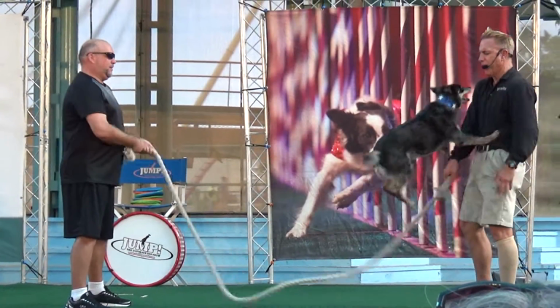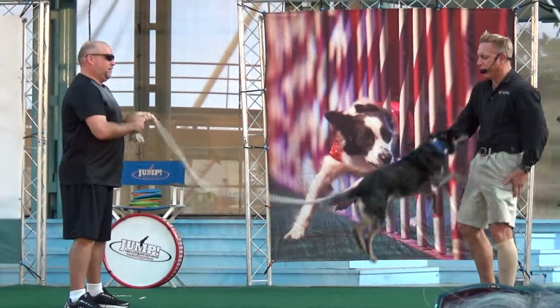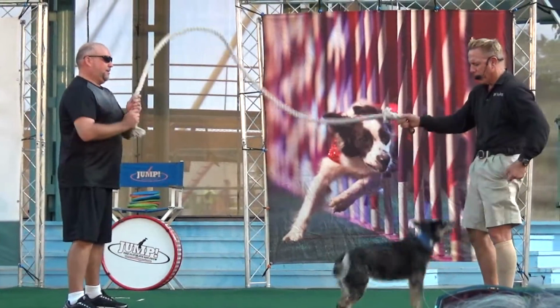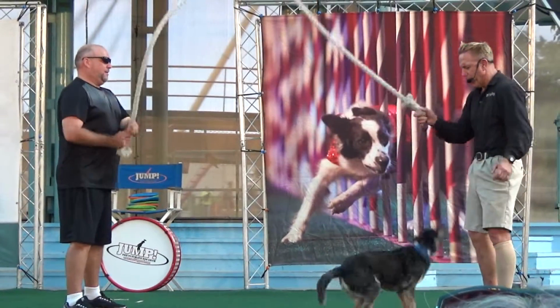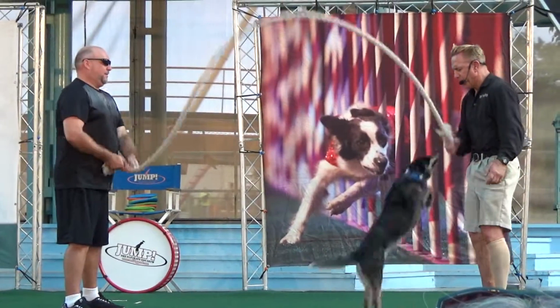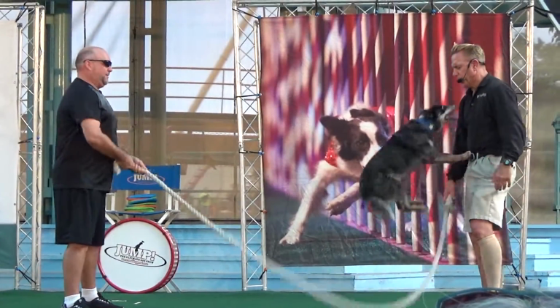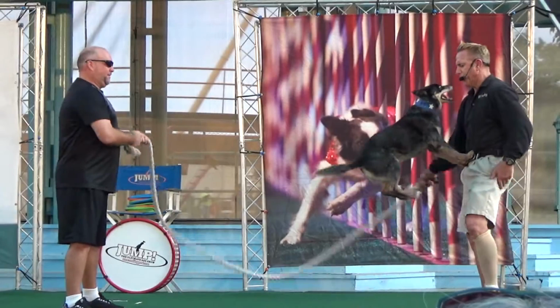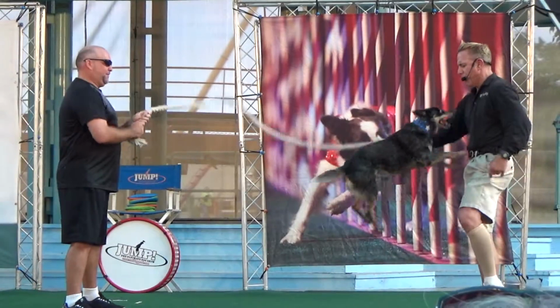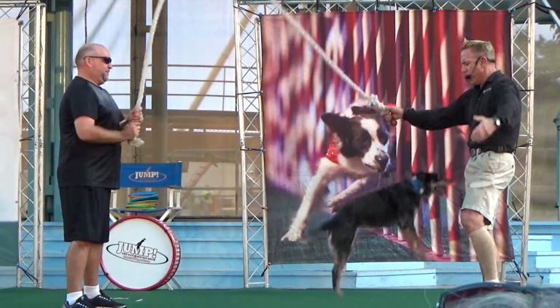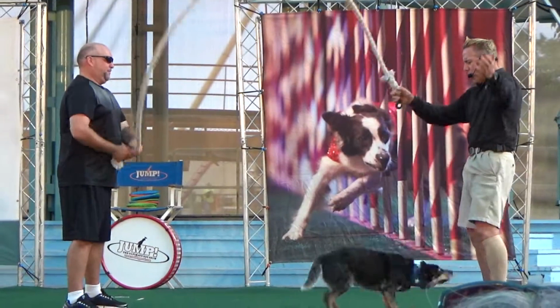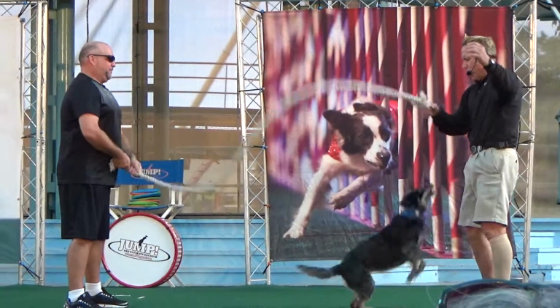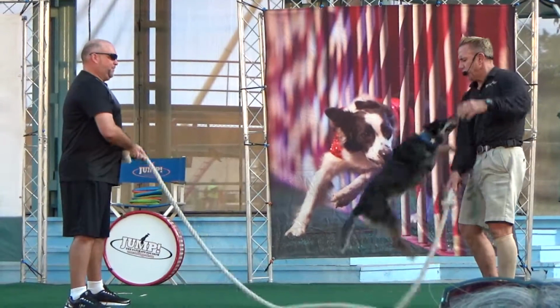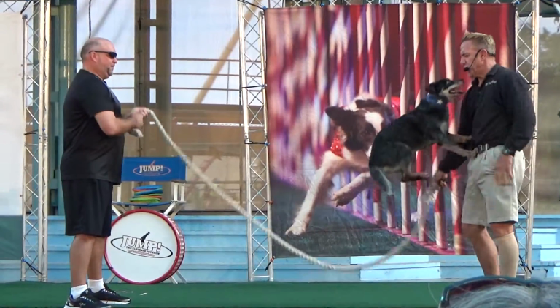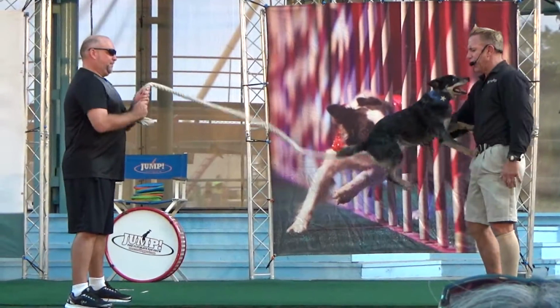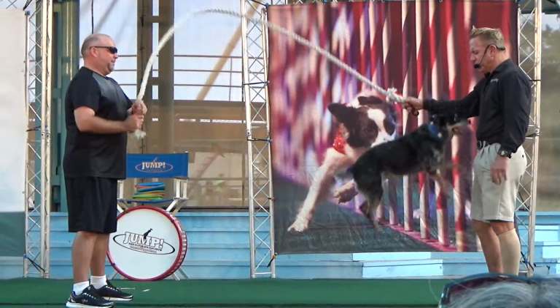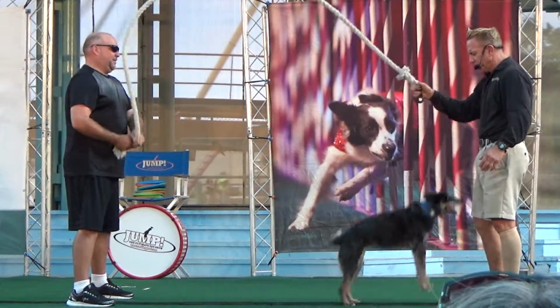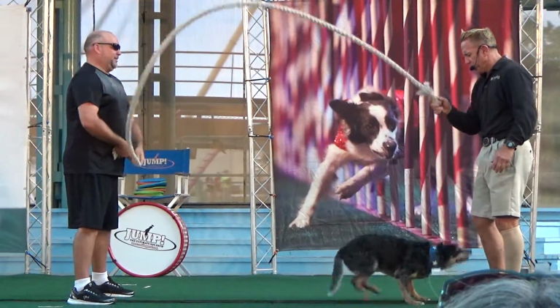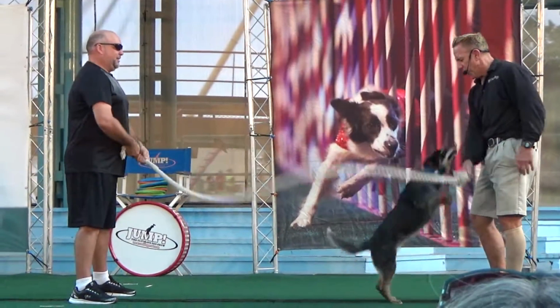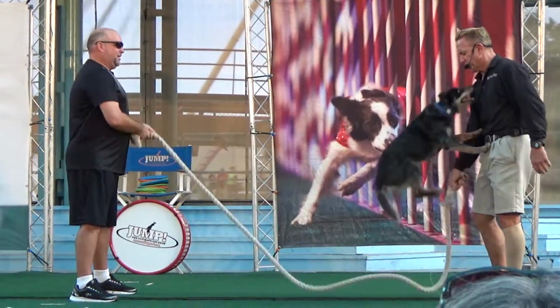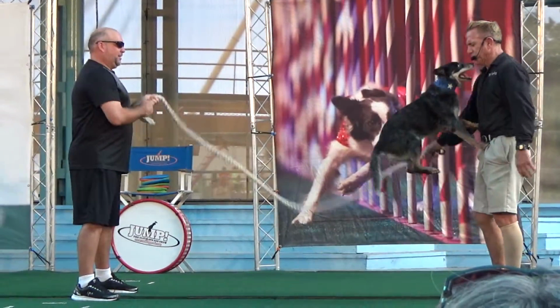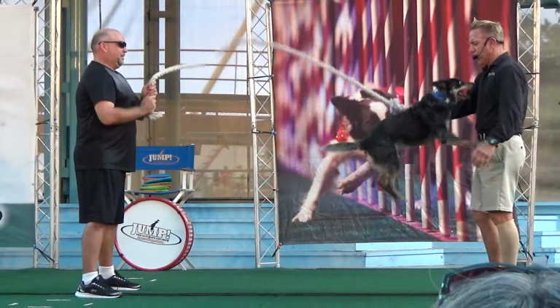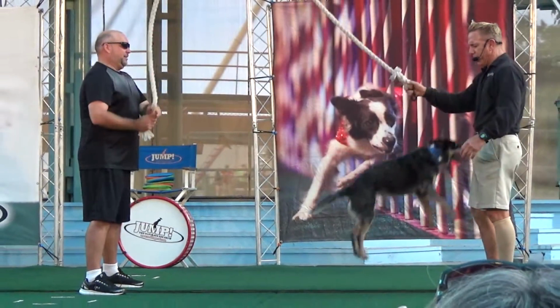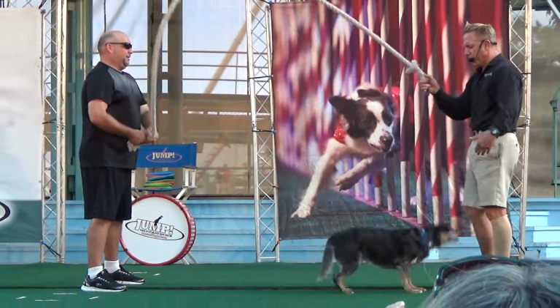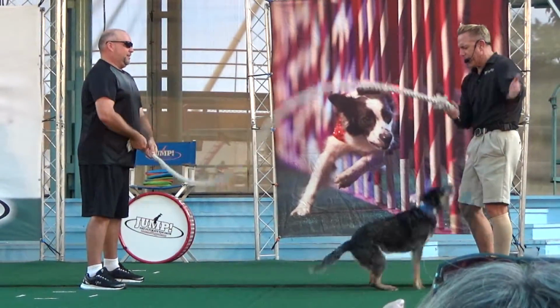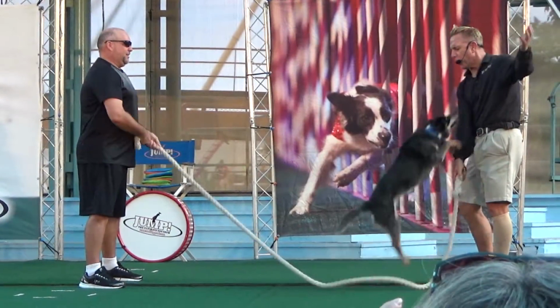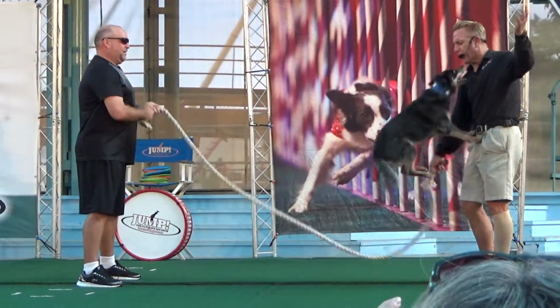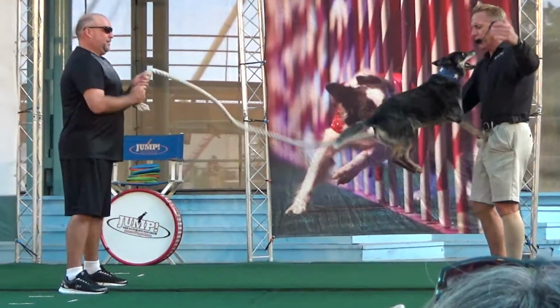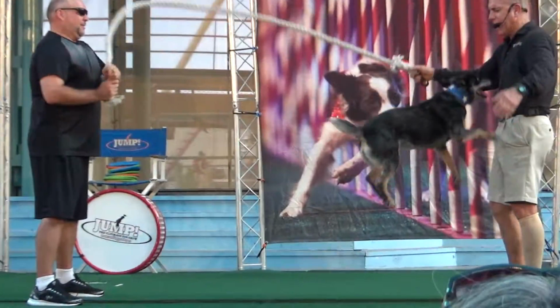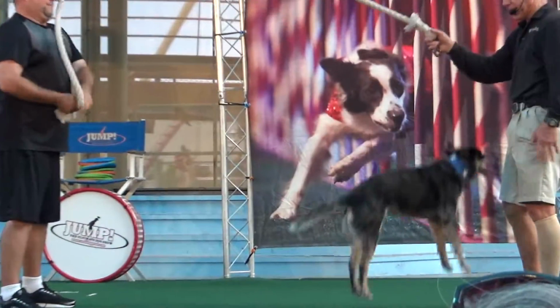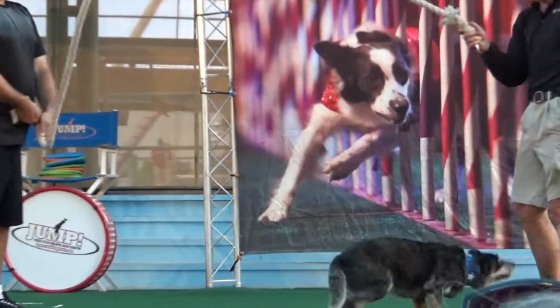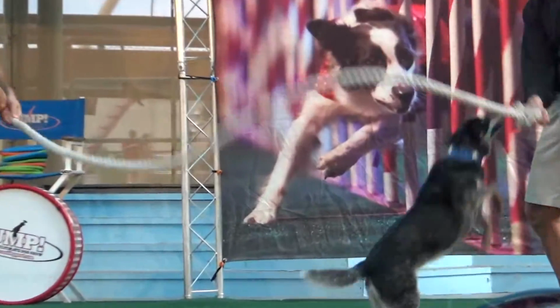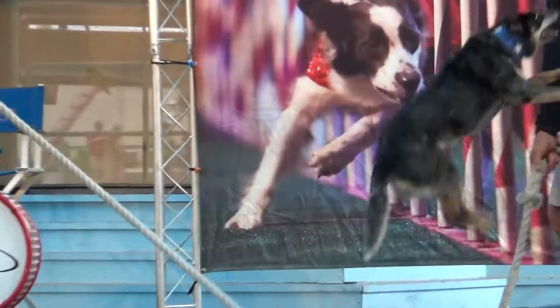Come on, here we go. Good job, easy, good job. Give me one right there guys, come on, here we go.